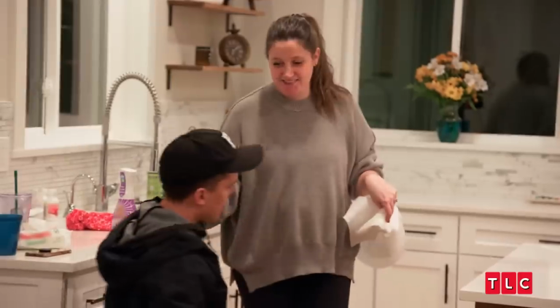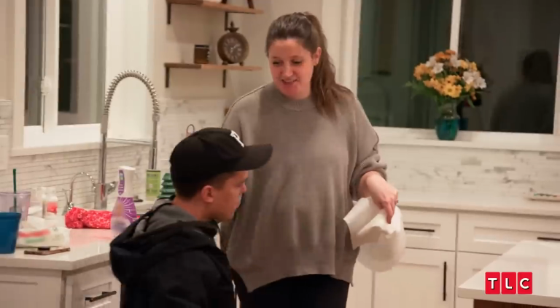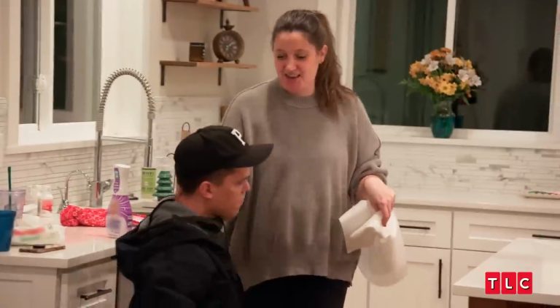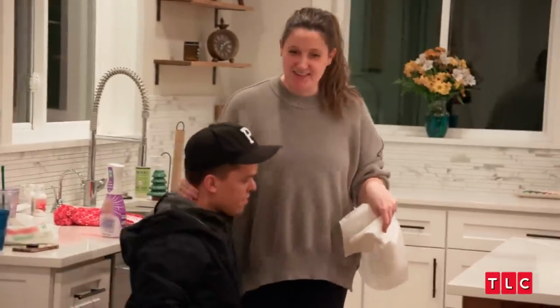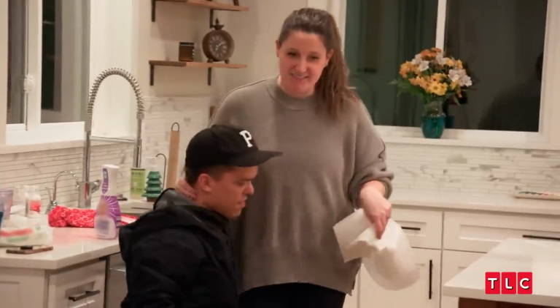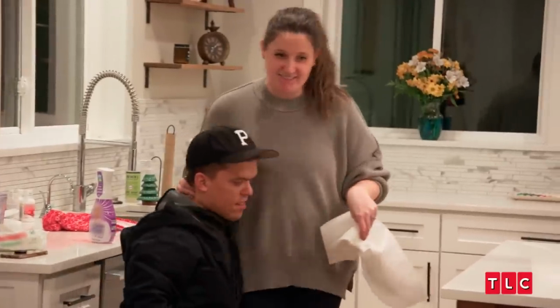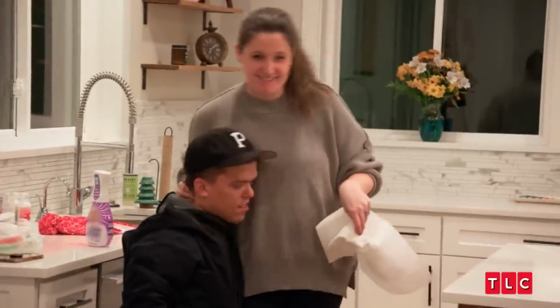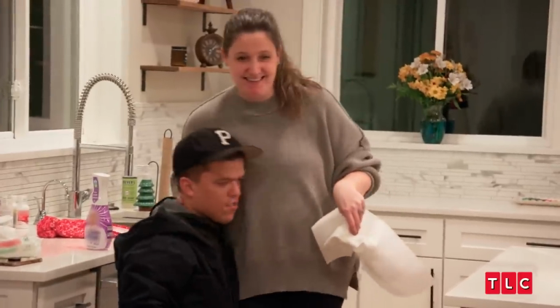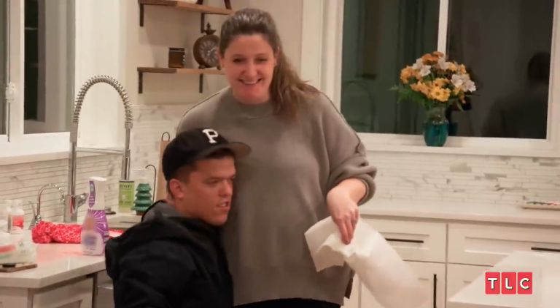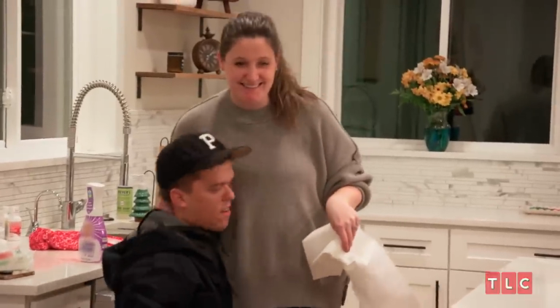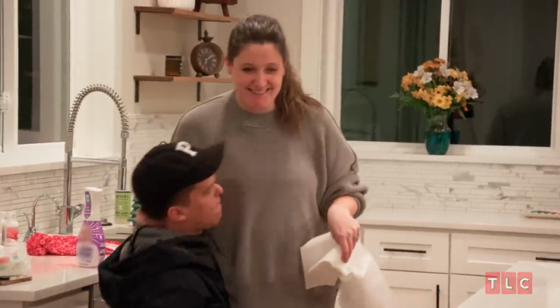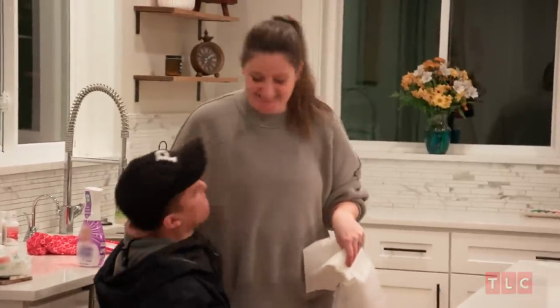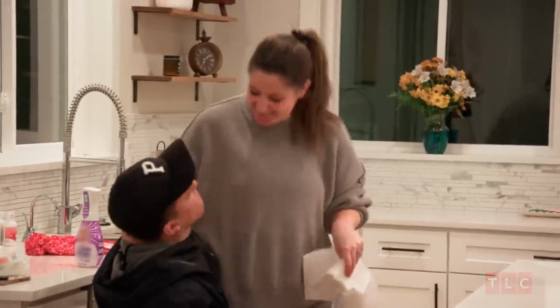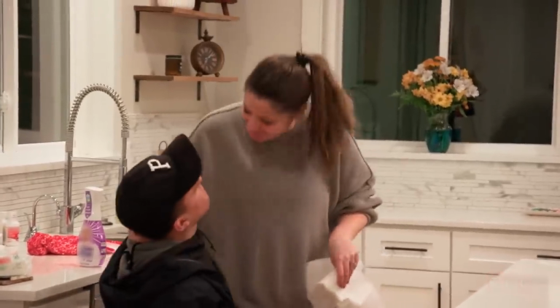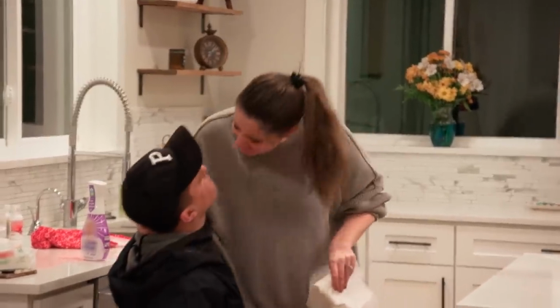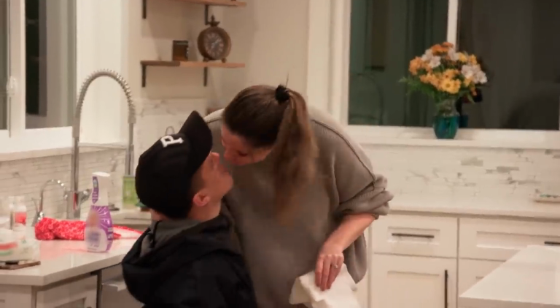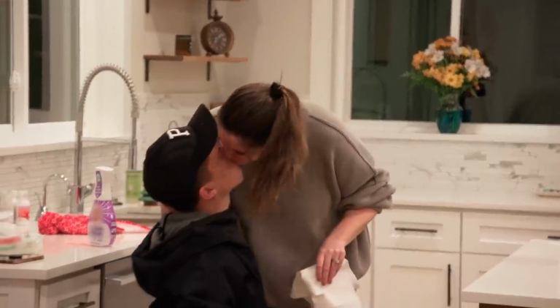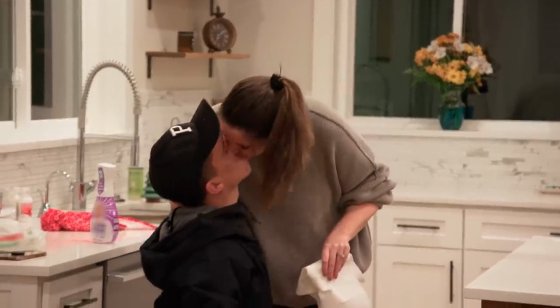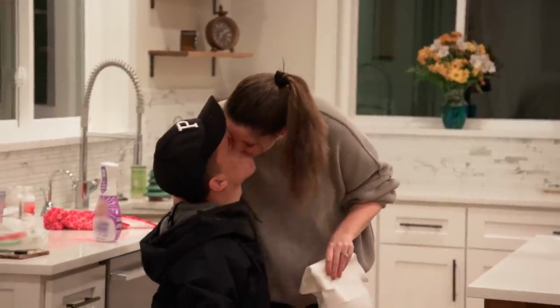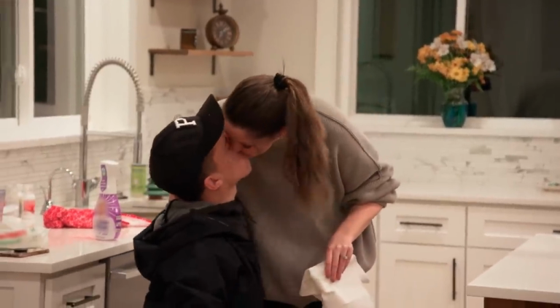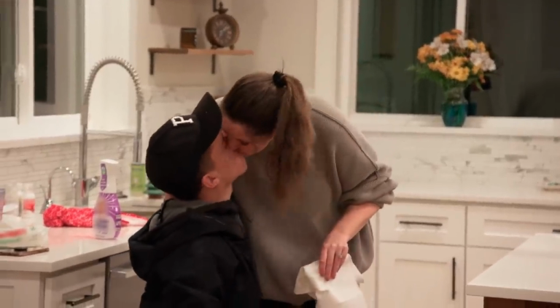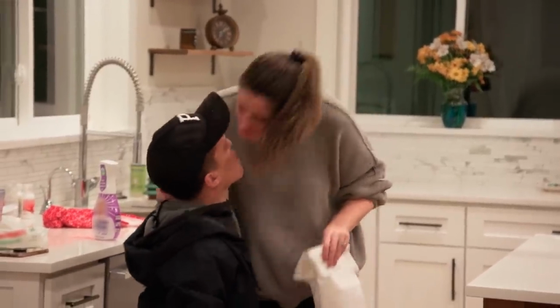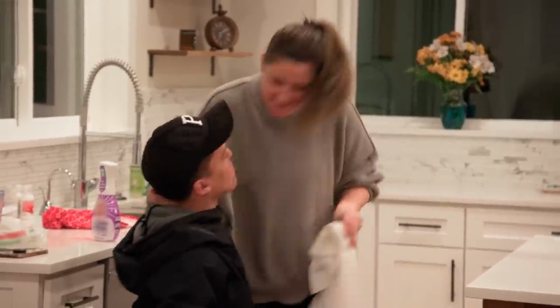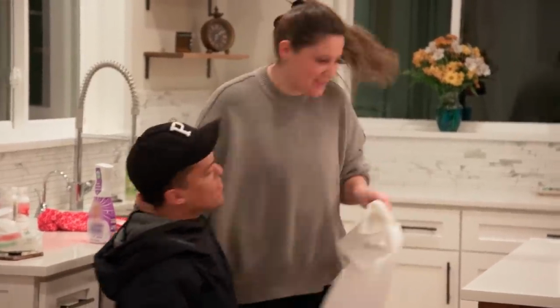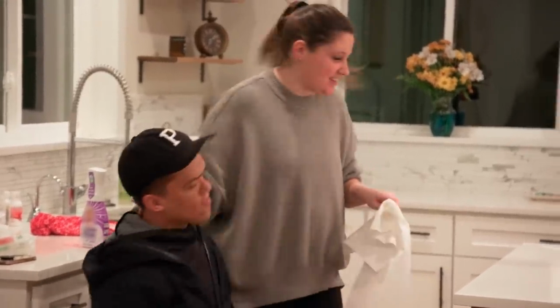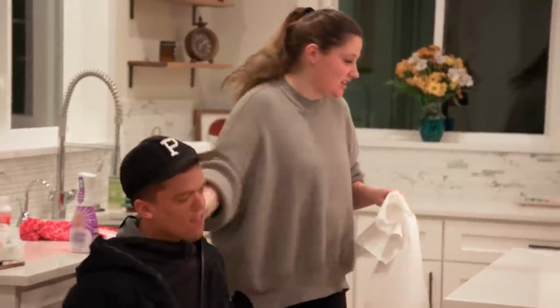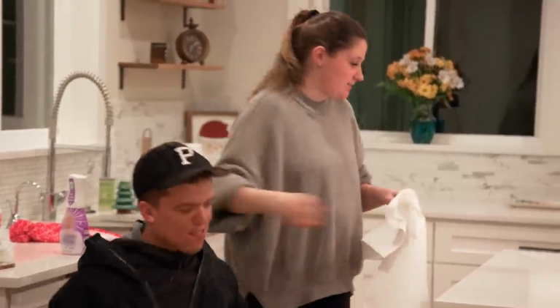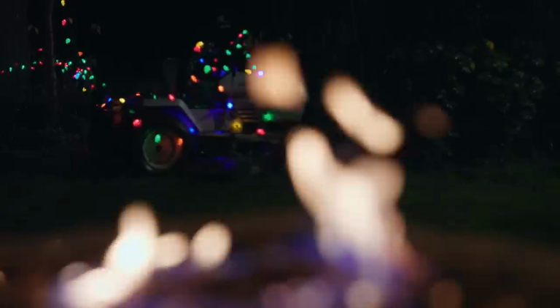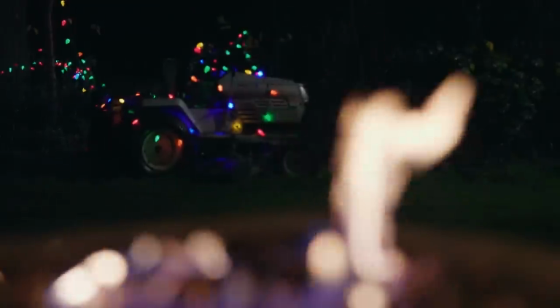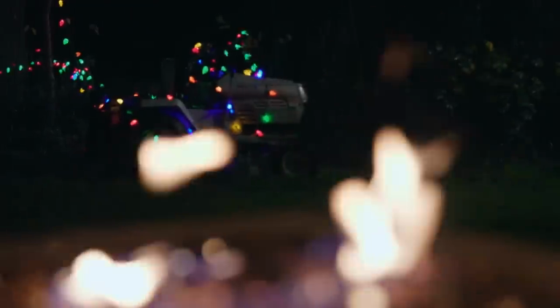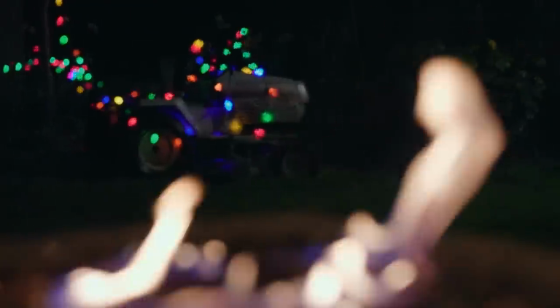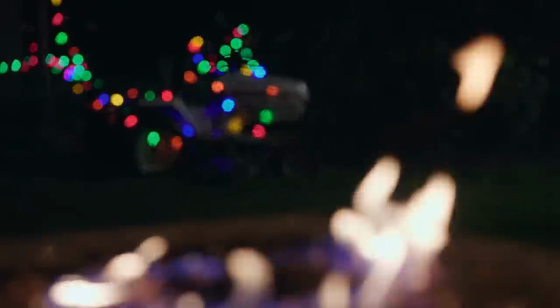Good job, babe. Good job. I love you. You did good, babe. Thank you.